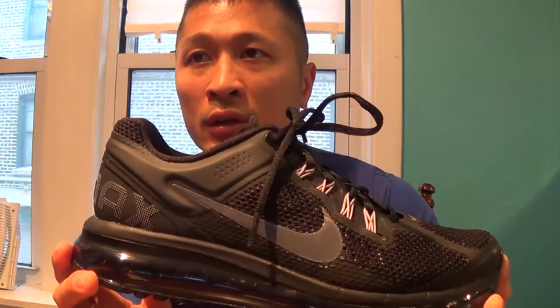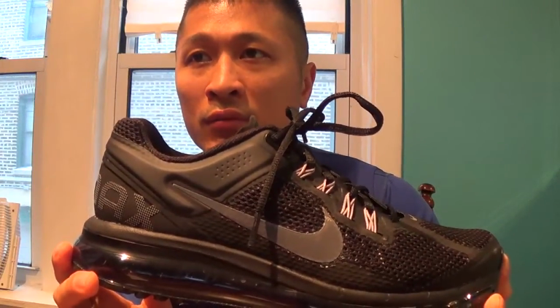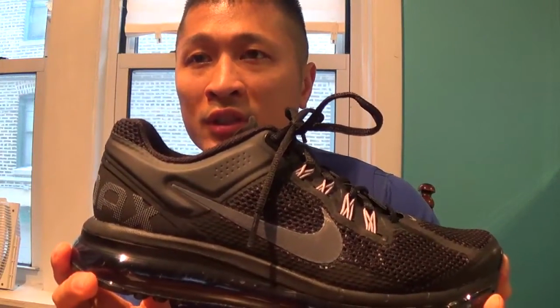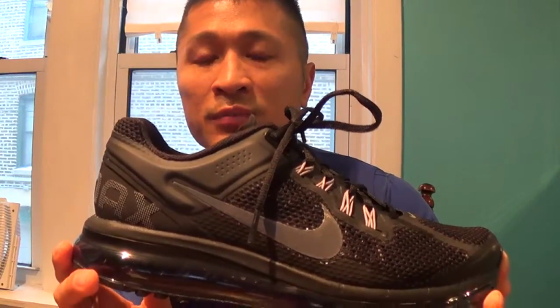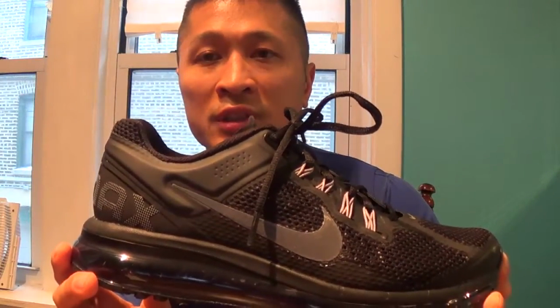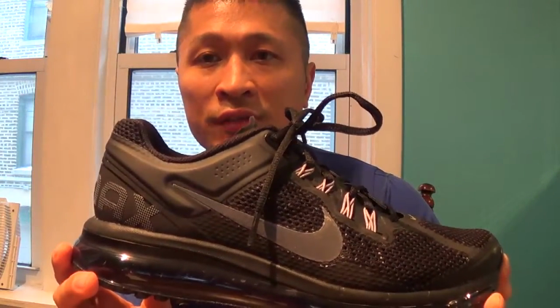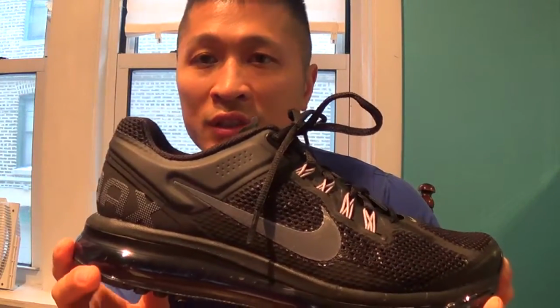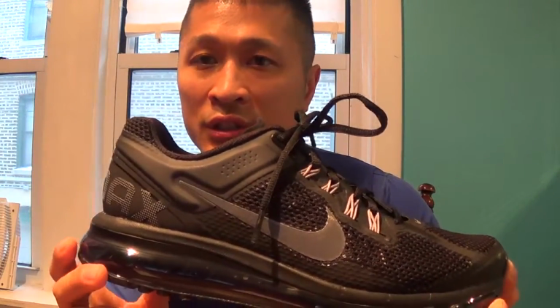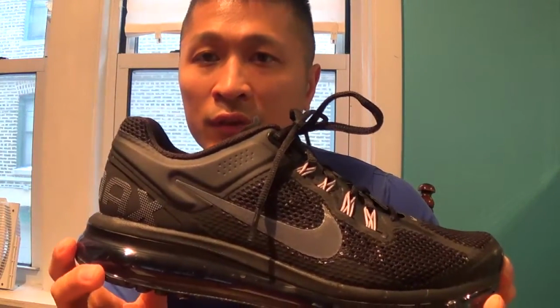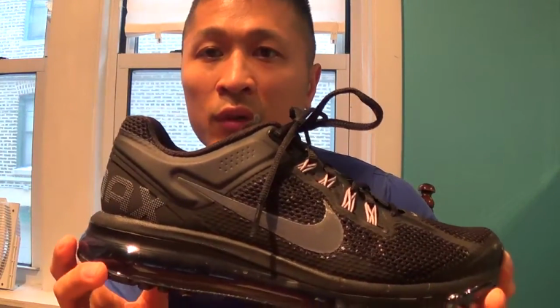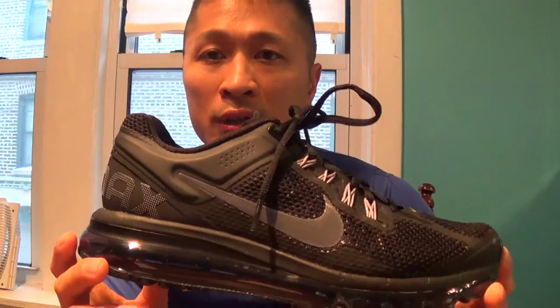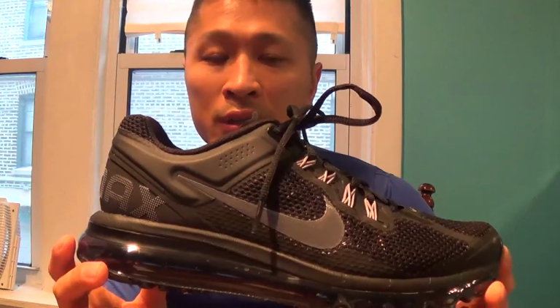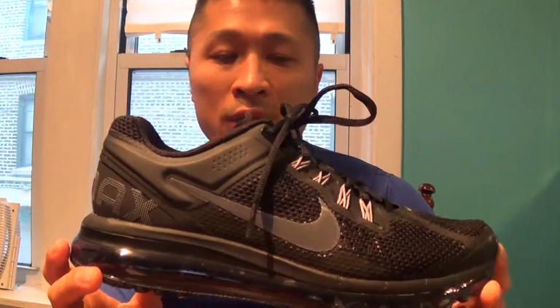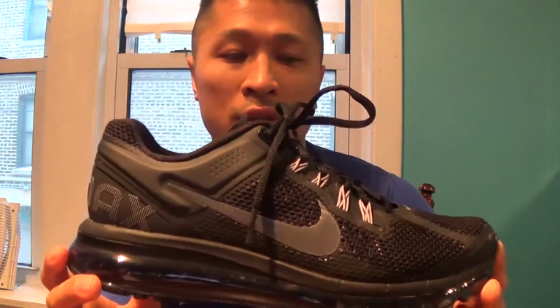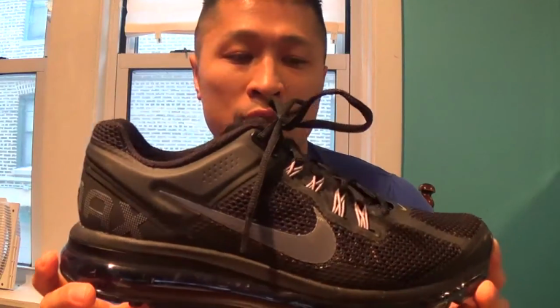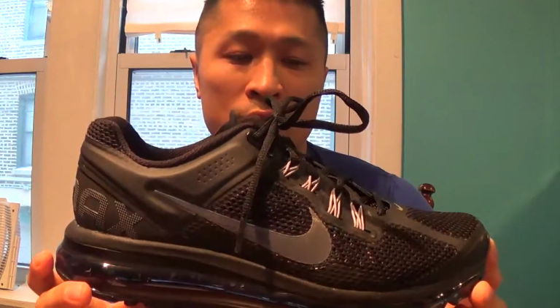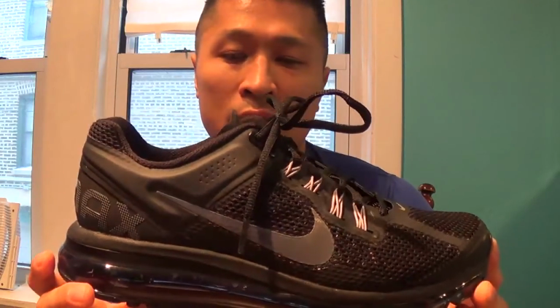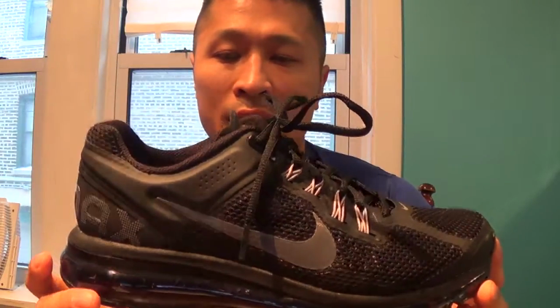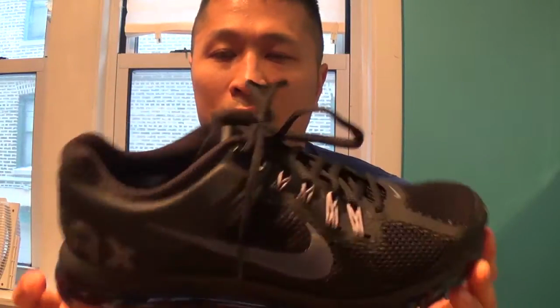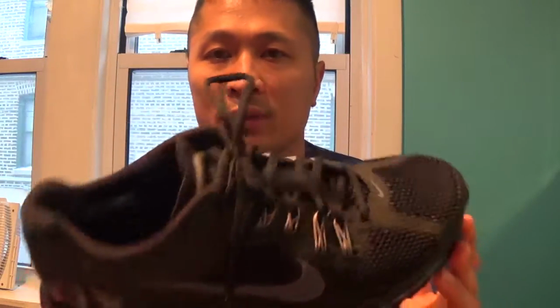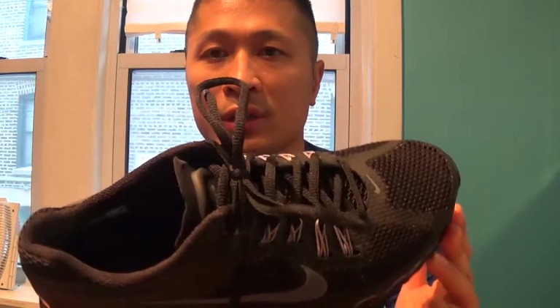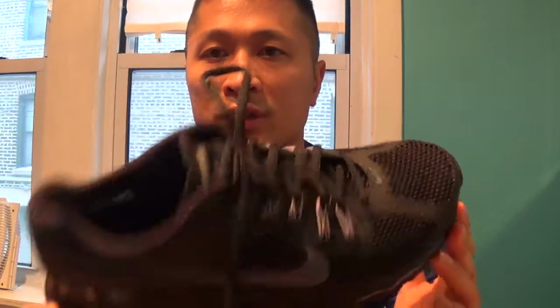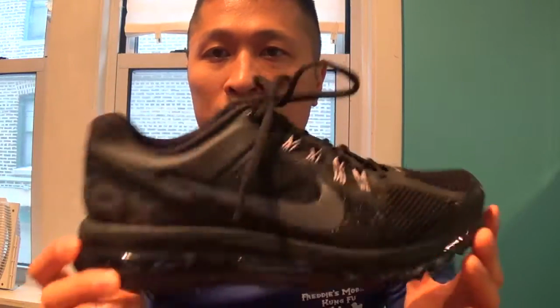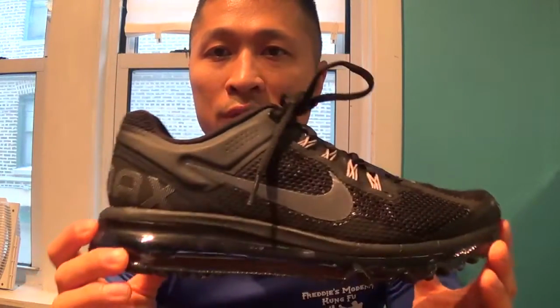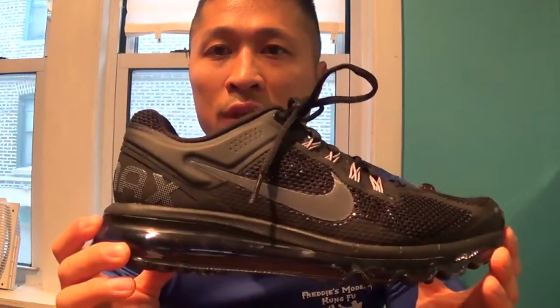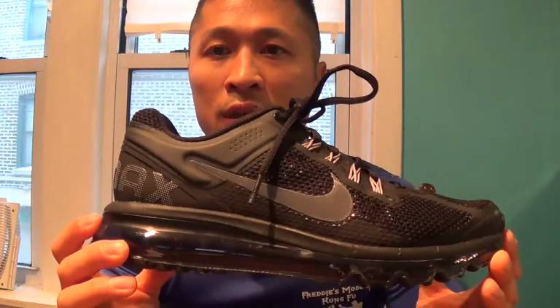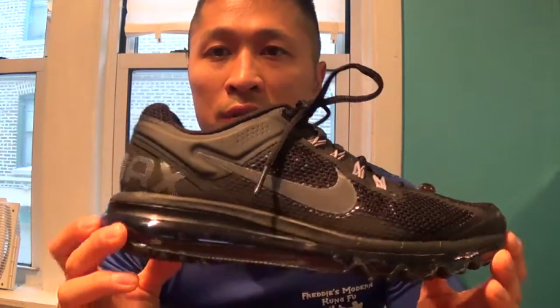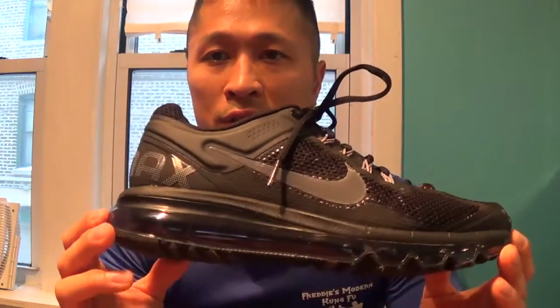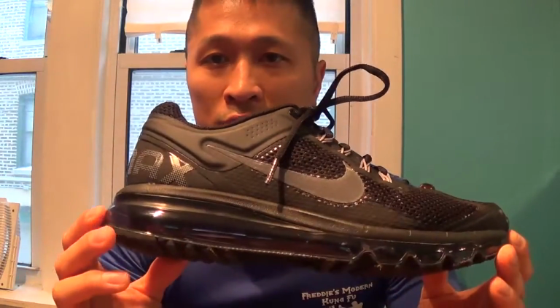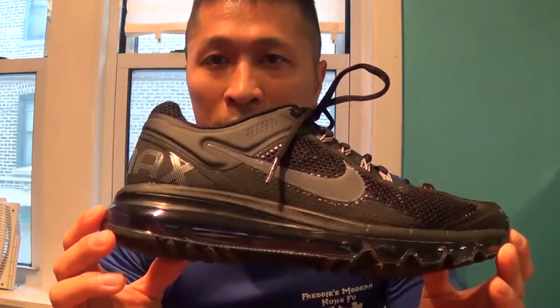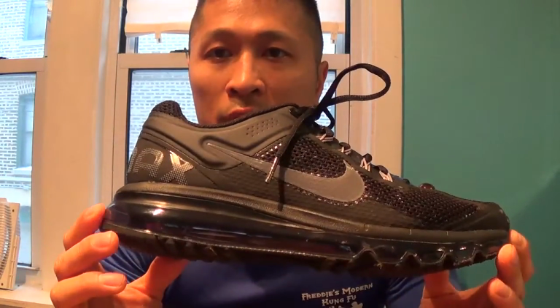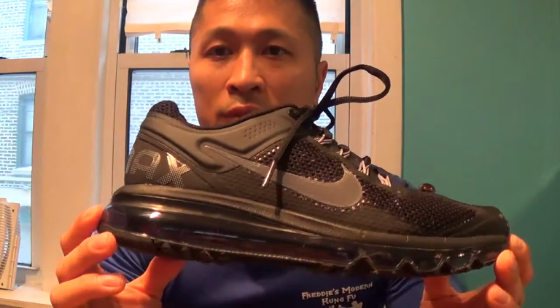So I do highly recommend these shoes. They're extremely comfortable.